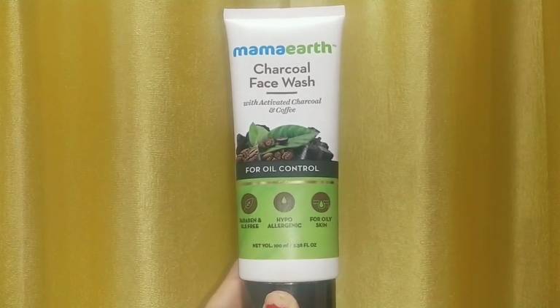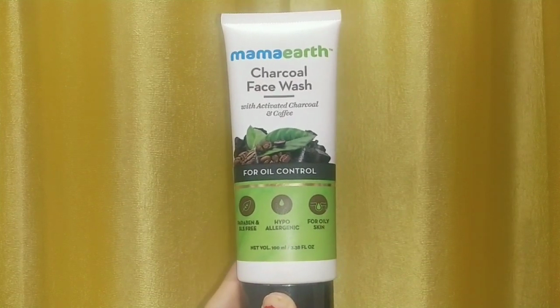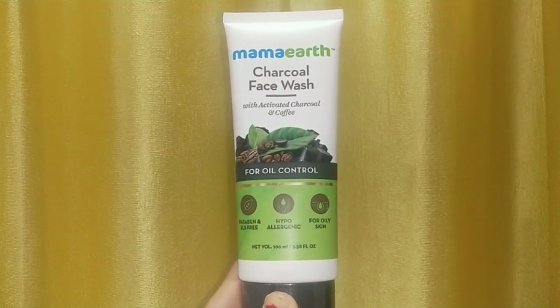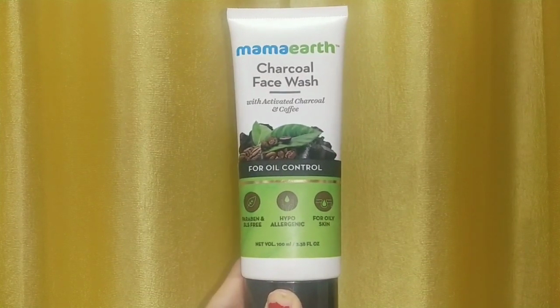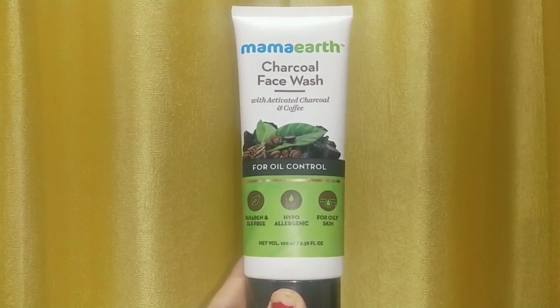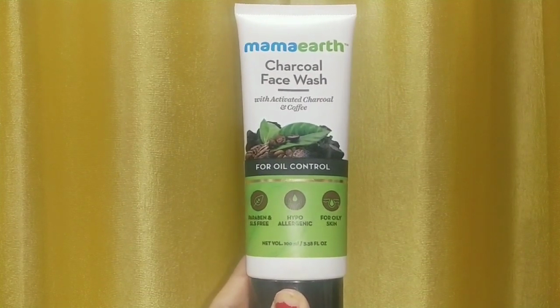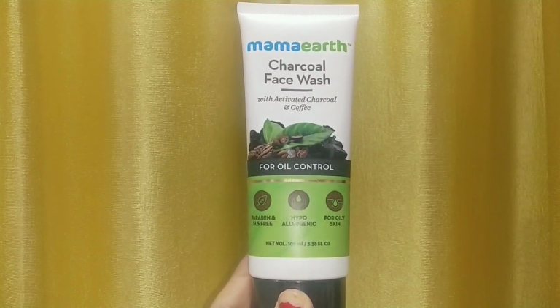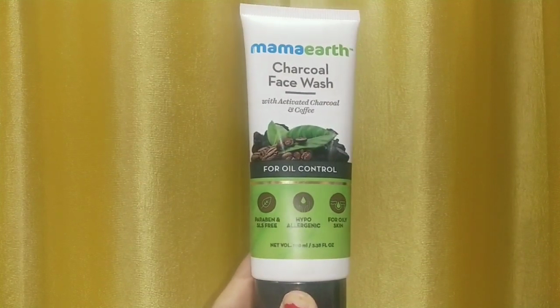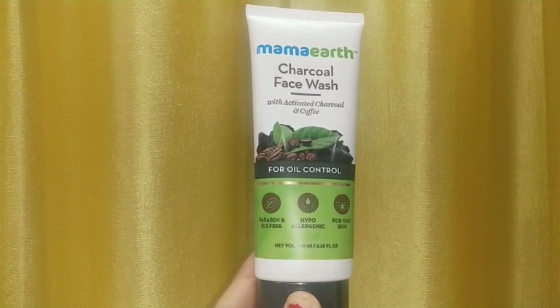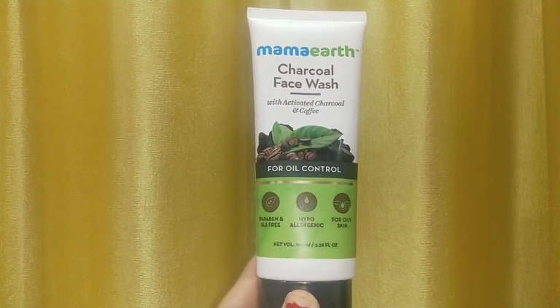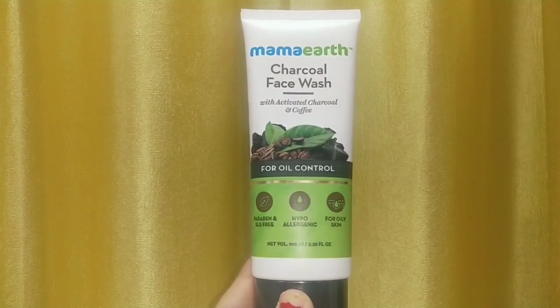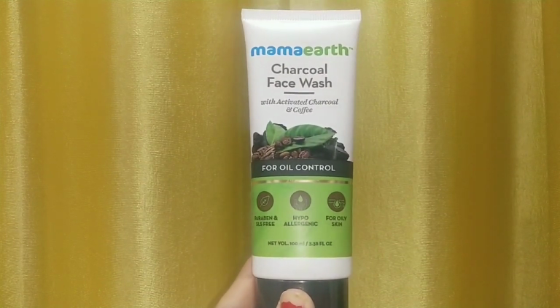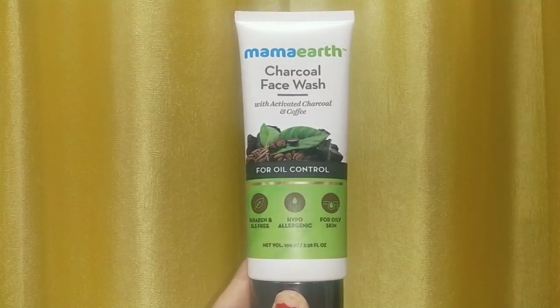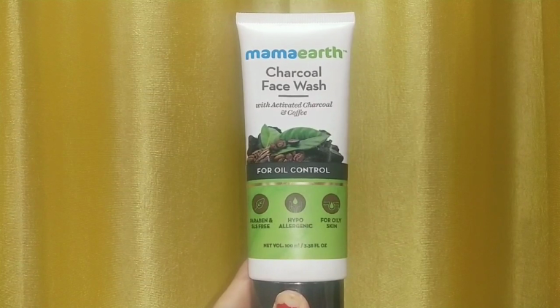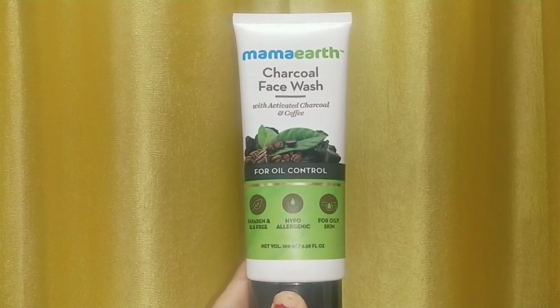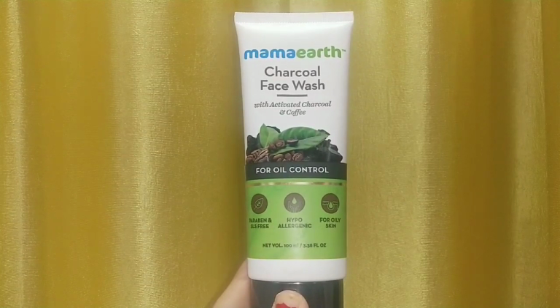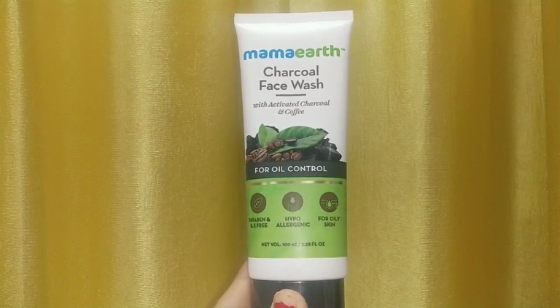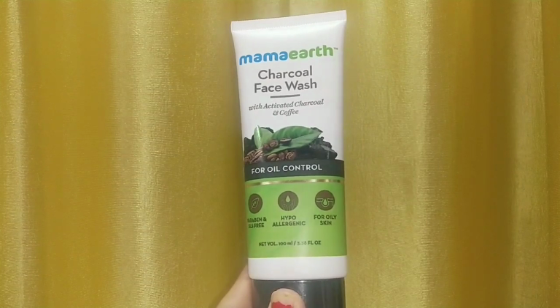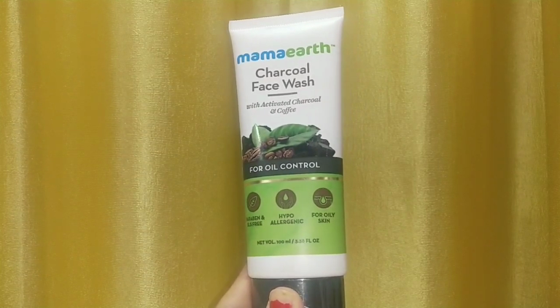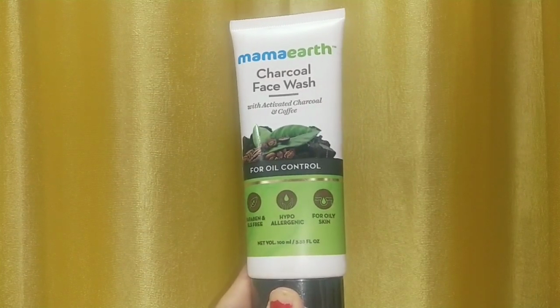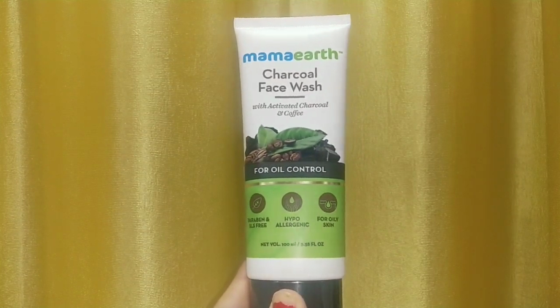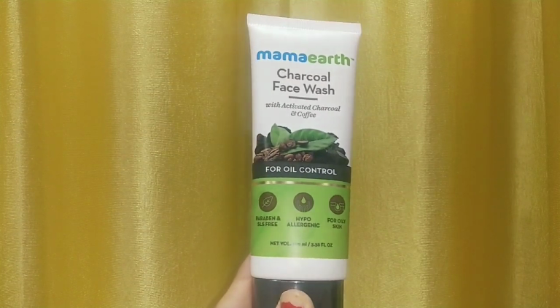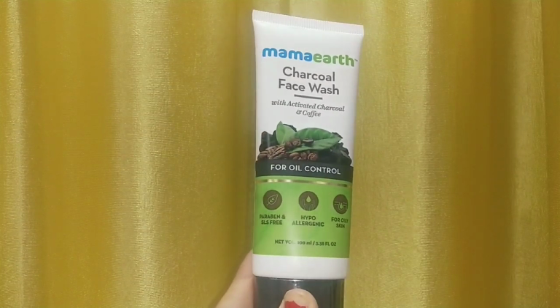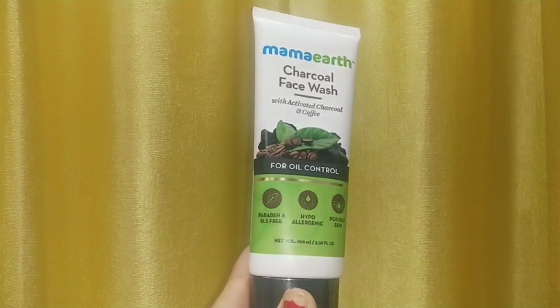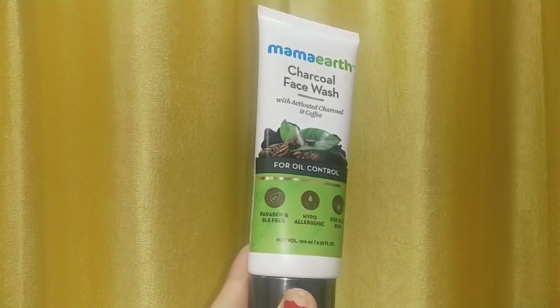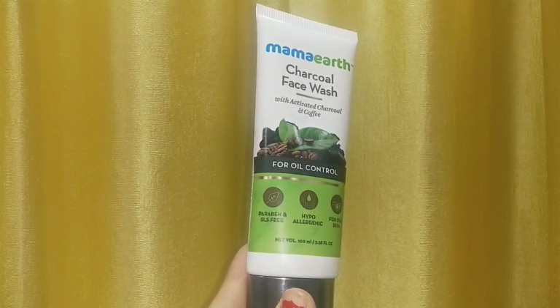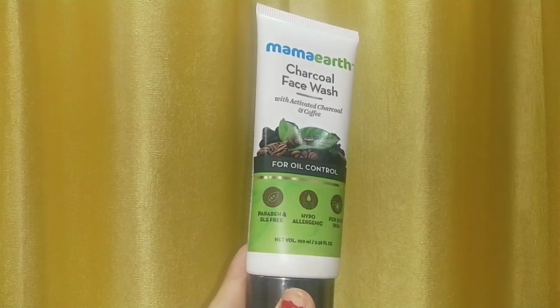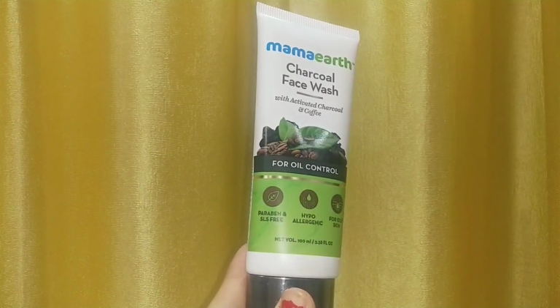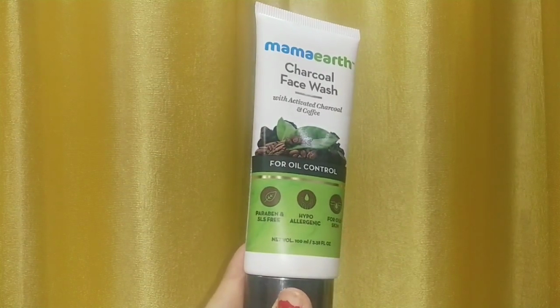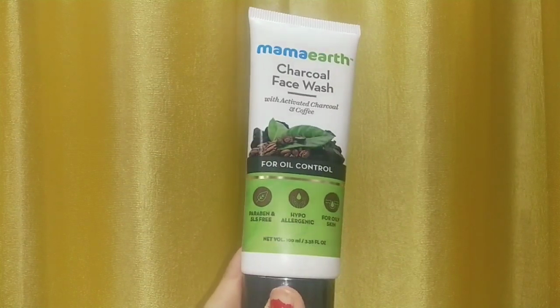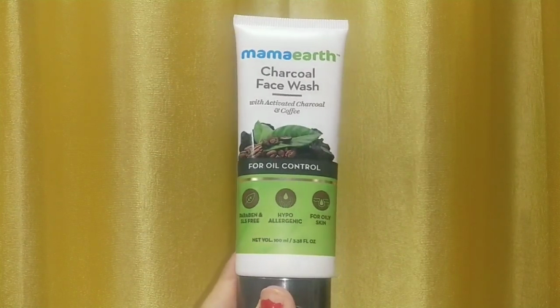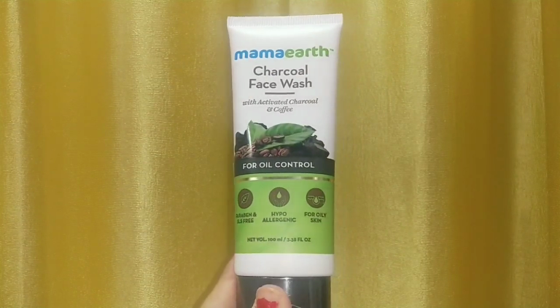I also have sensitive skin, so for me this is the best option. I have been using it for the past 6 to 7 months.